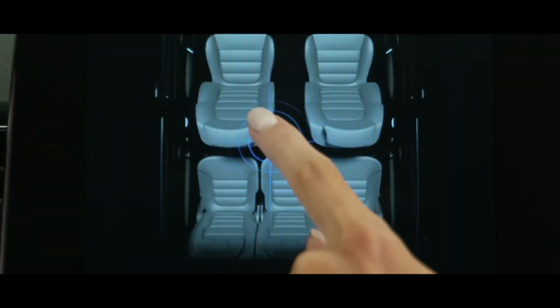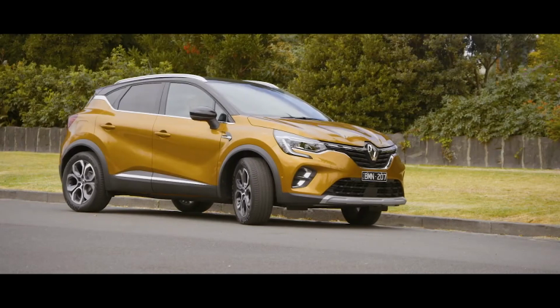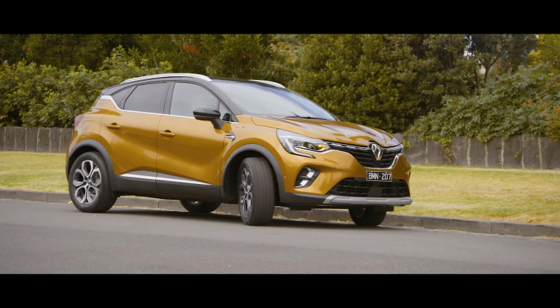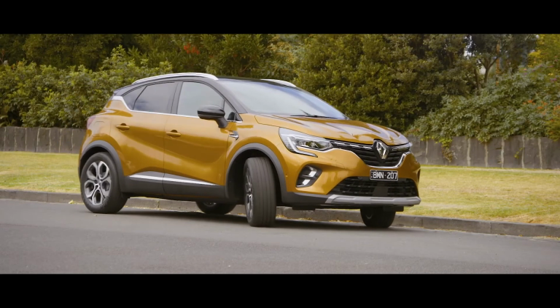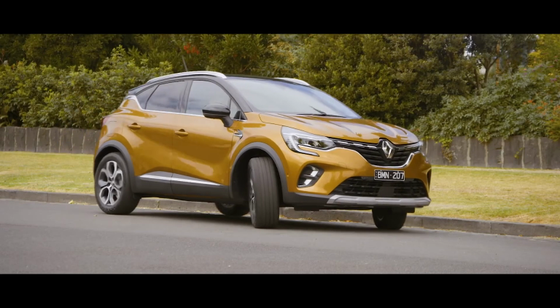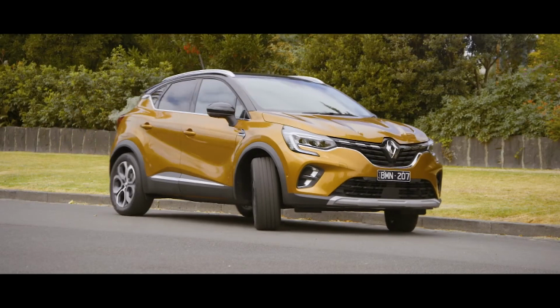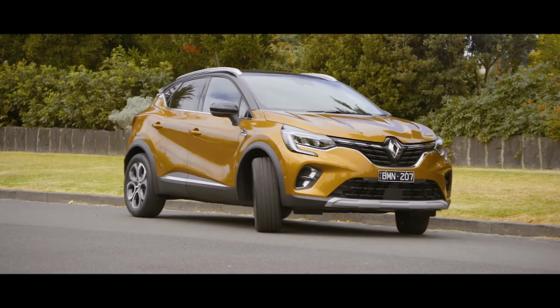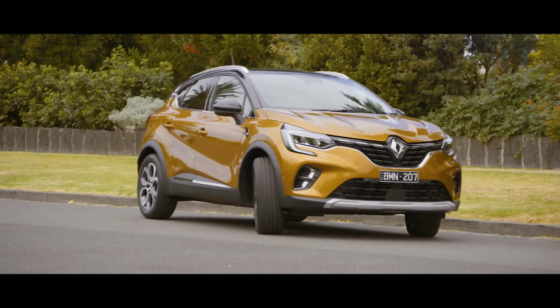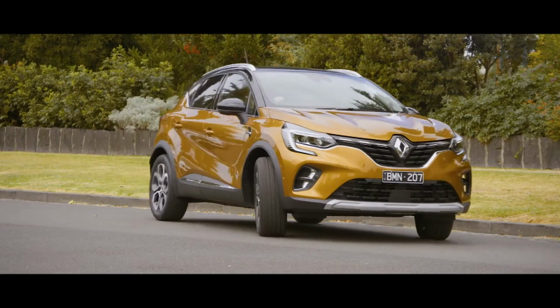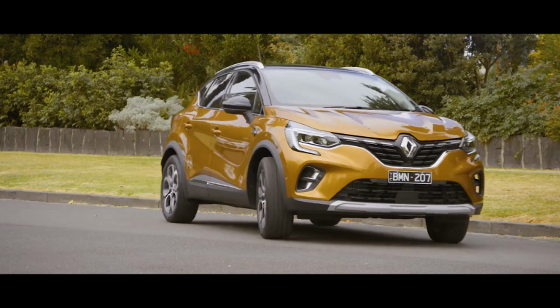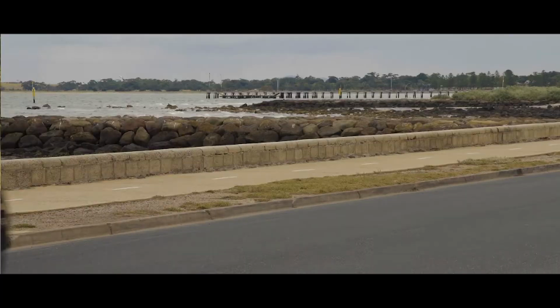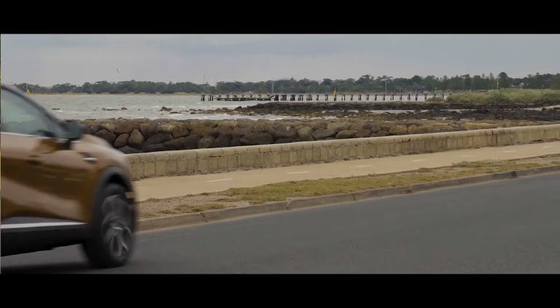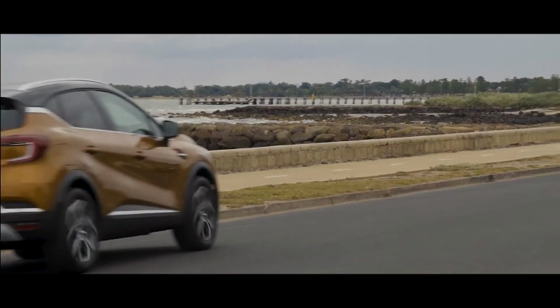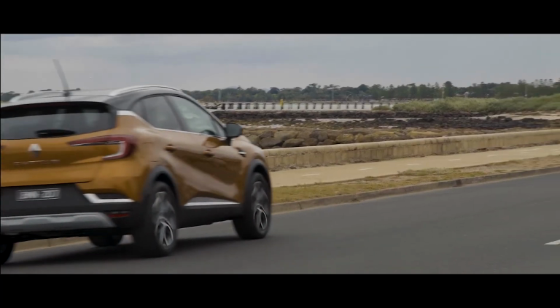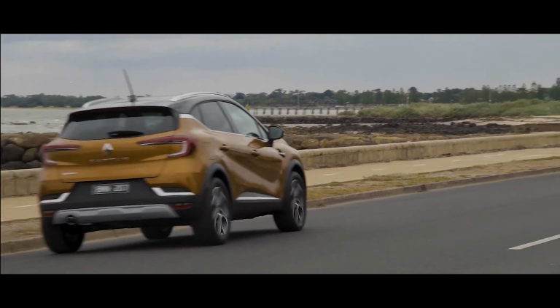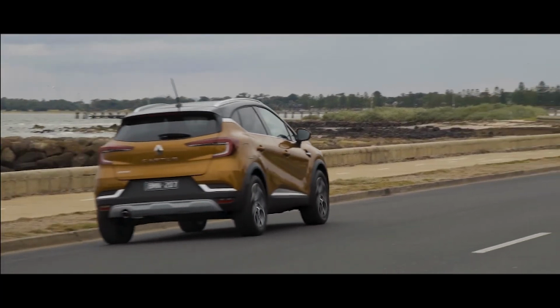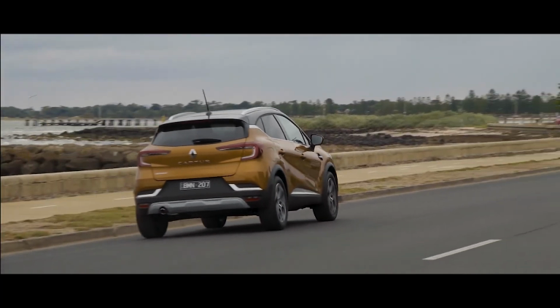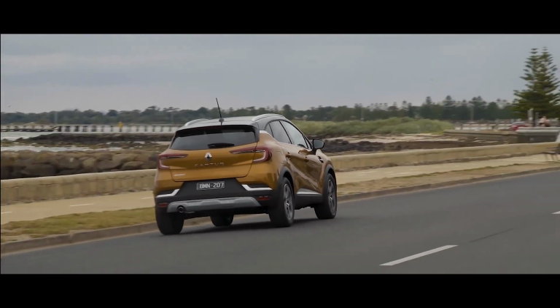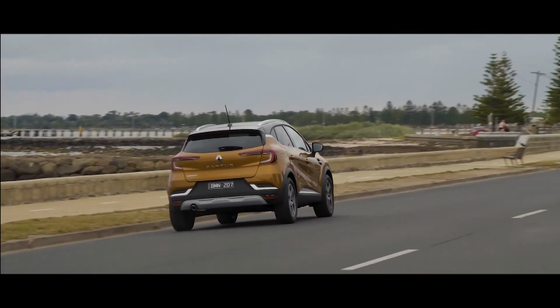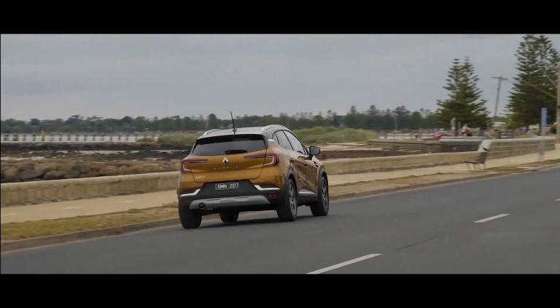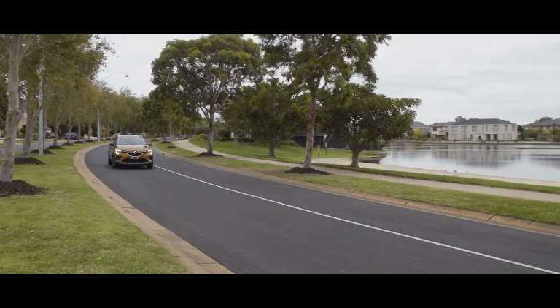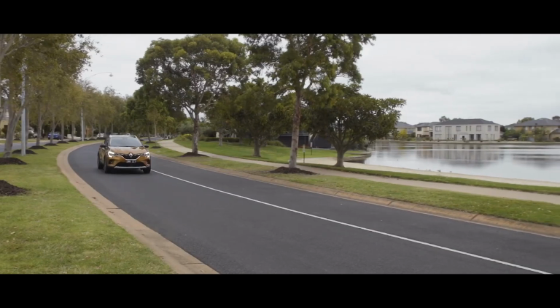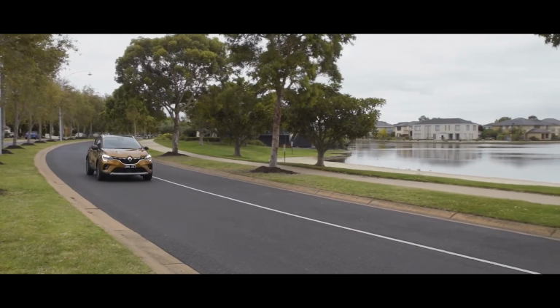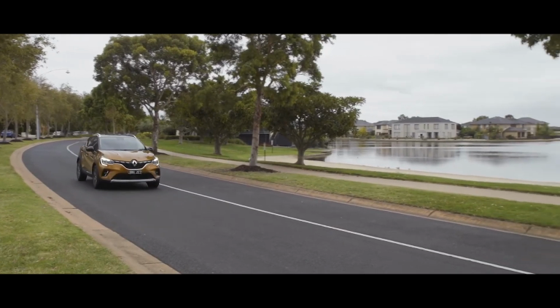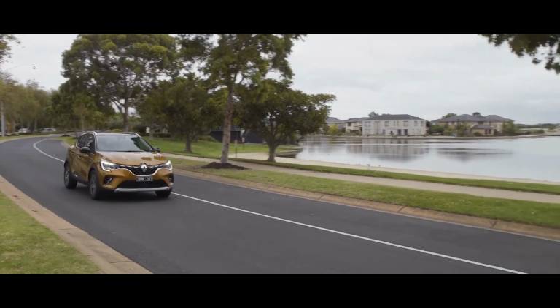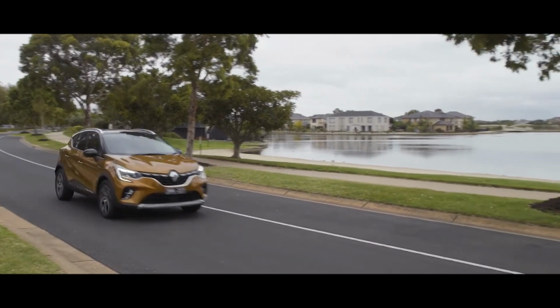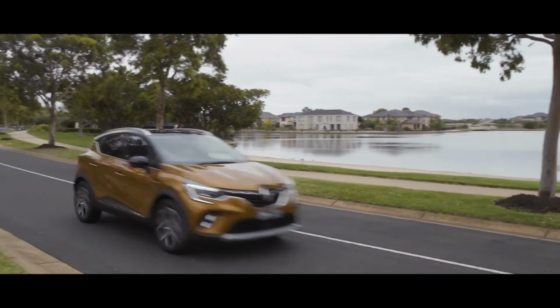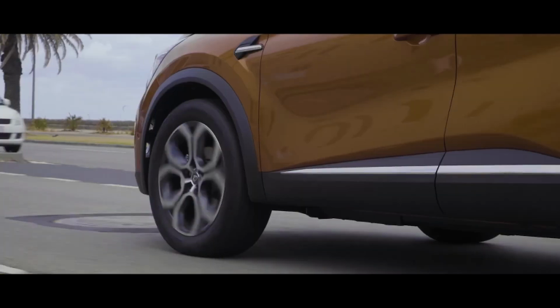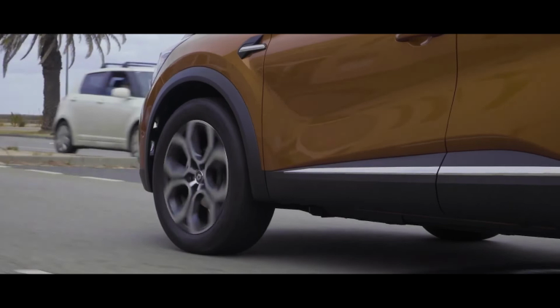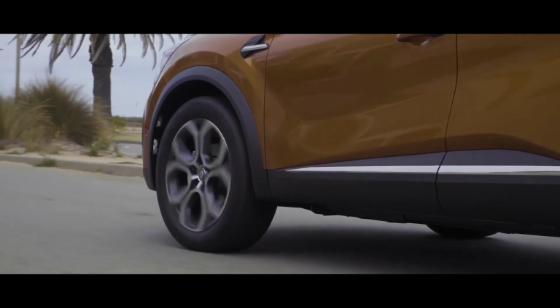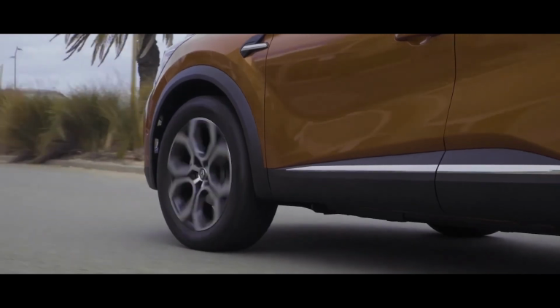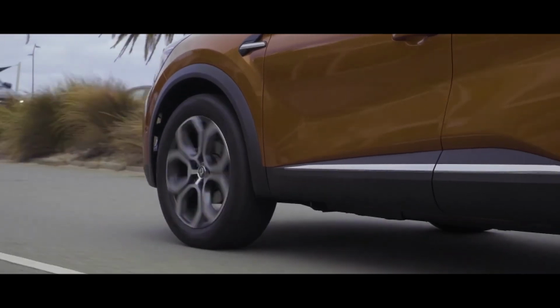The Captur is powered by an incredible 1.3-litre, 113-kilowatt engine, which combines a highly efficient dual-clutch automatic transmission.